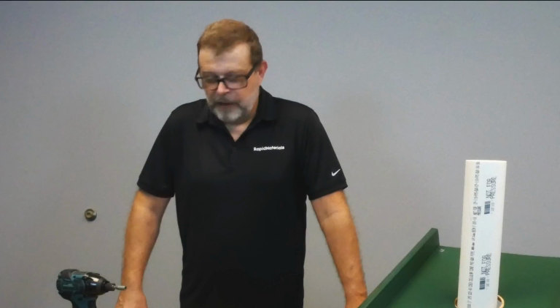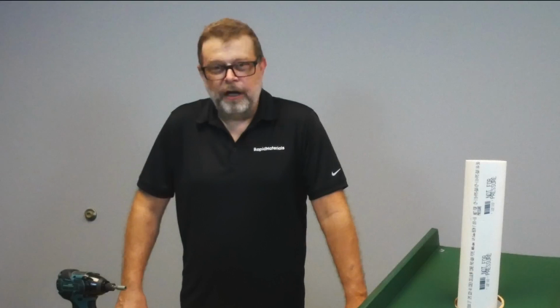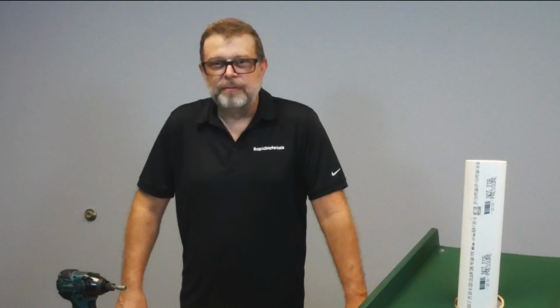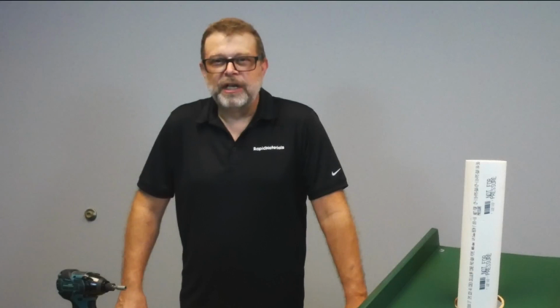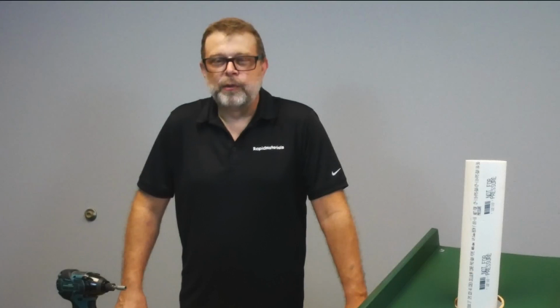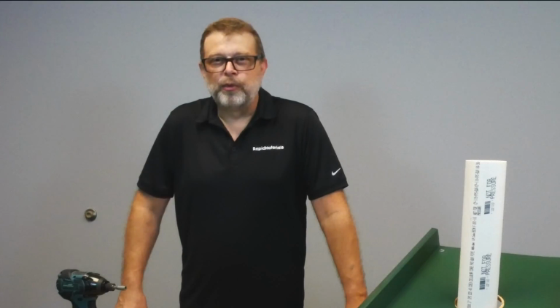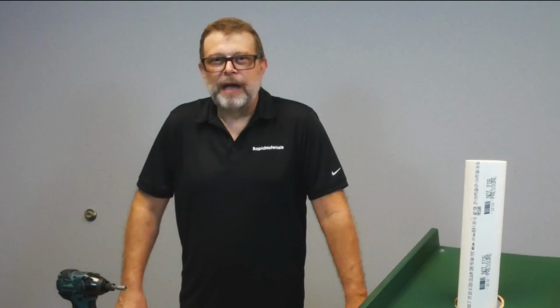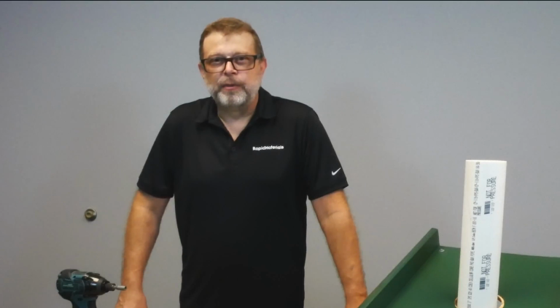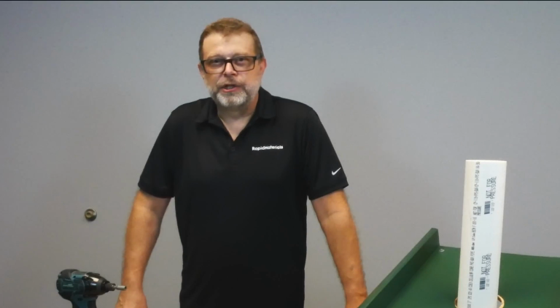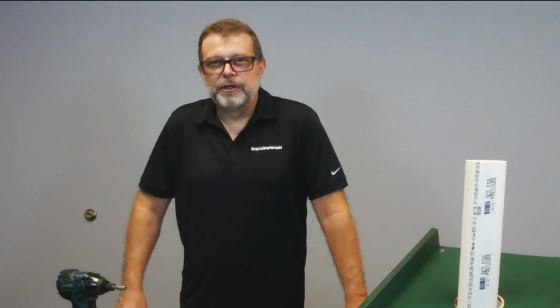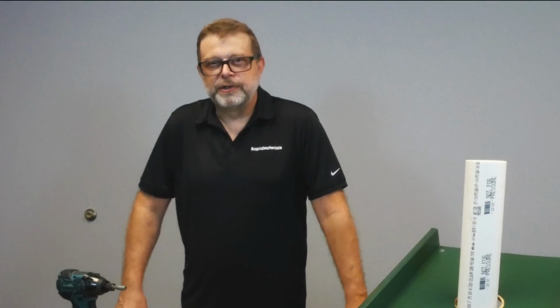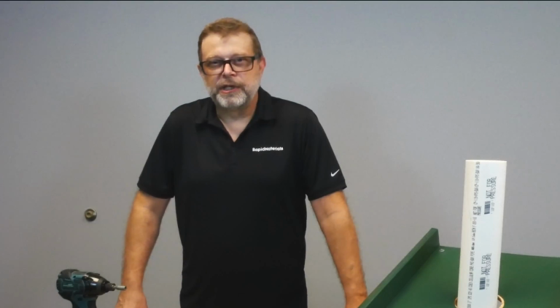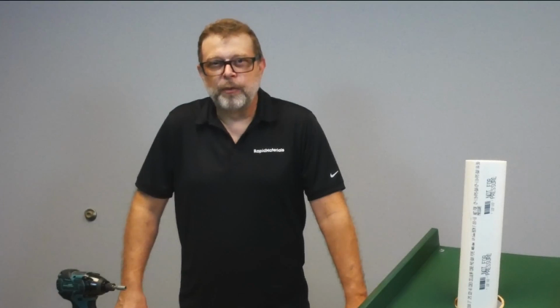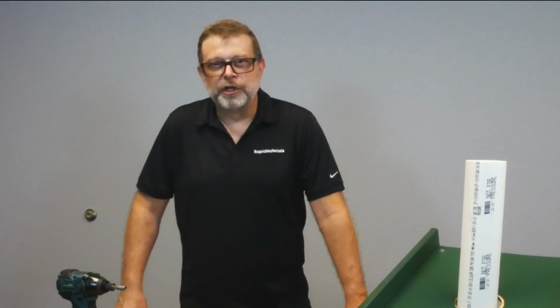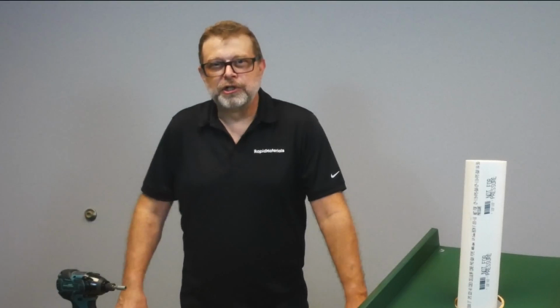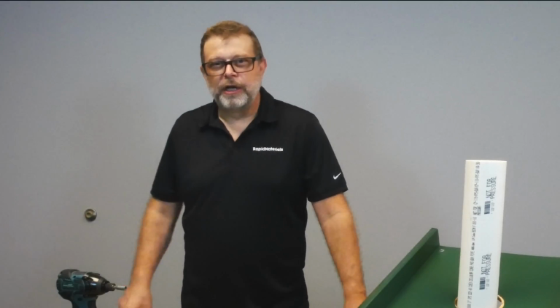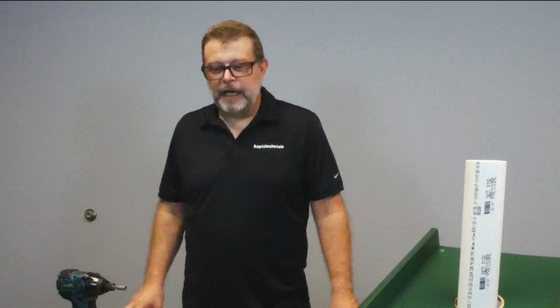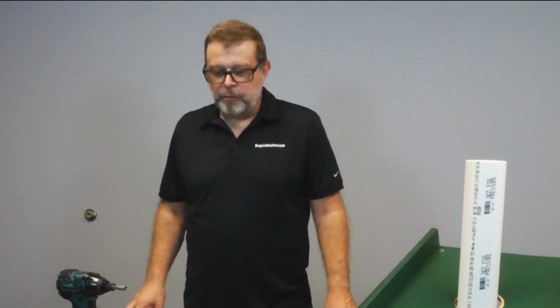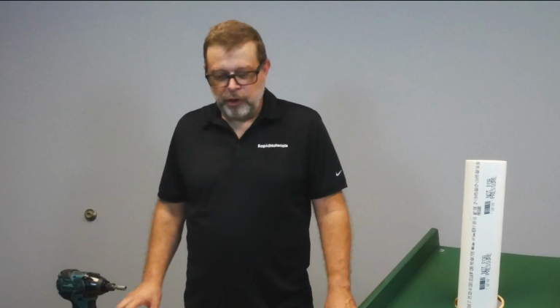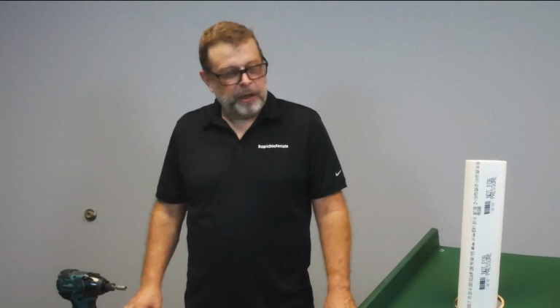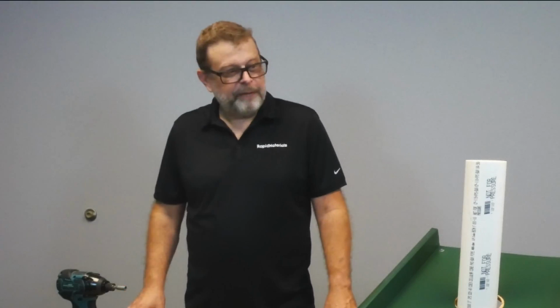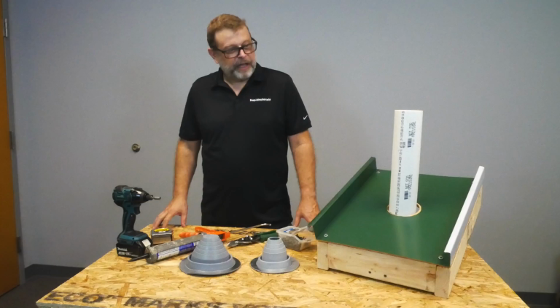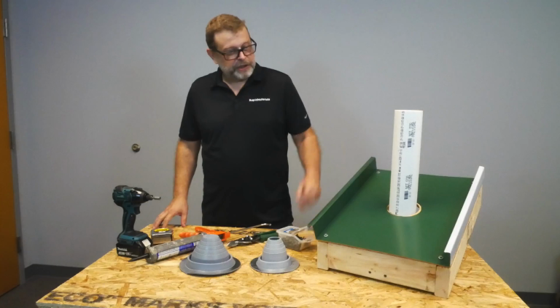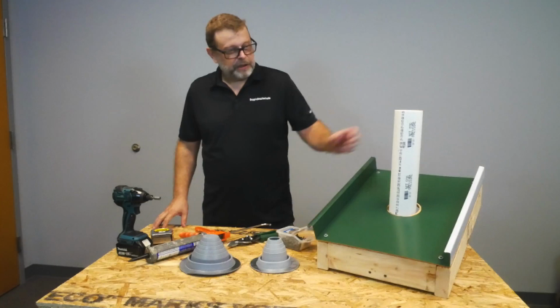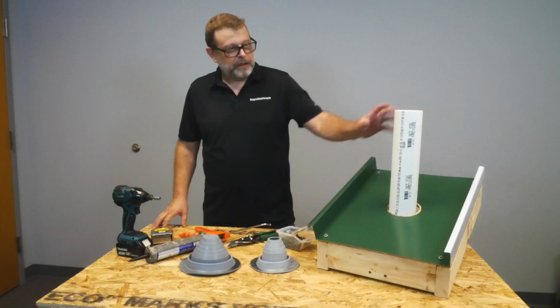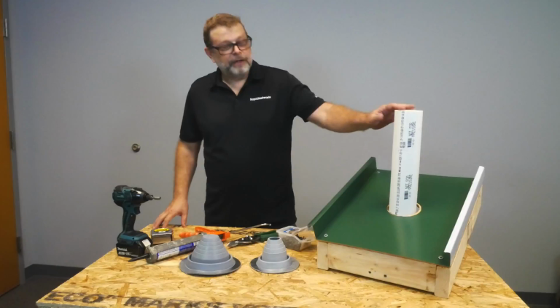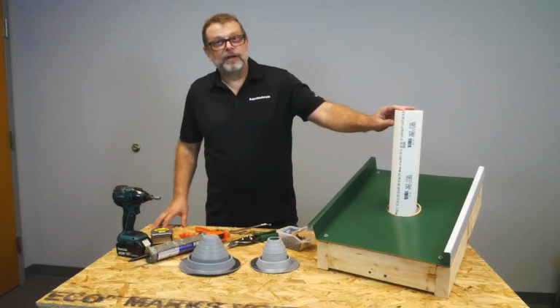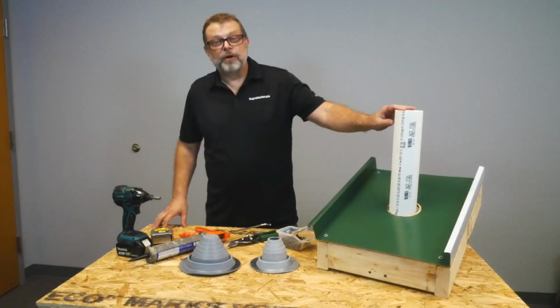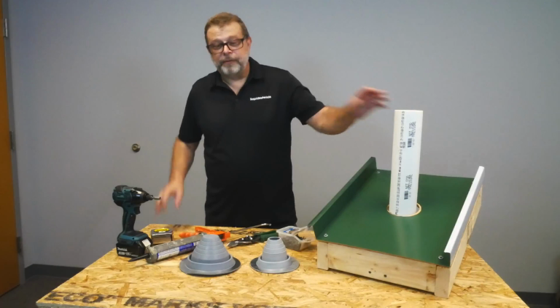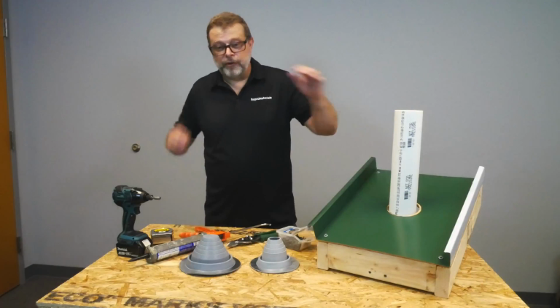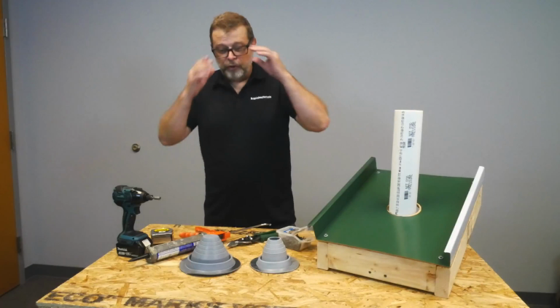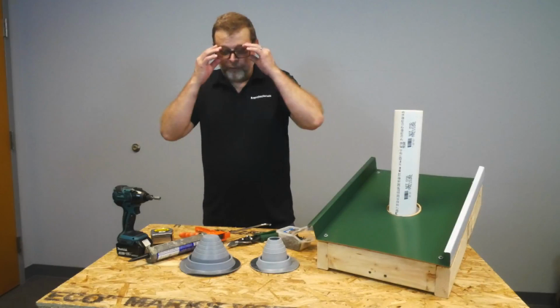Hi, I'm David with Rapid Materials. Today we're going to show you how to put a pipe flashing on a vent pipe in a roof.